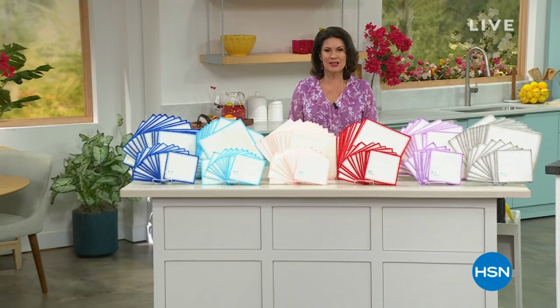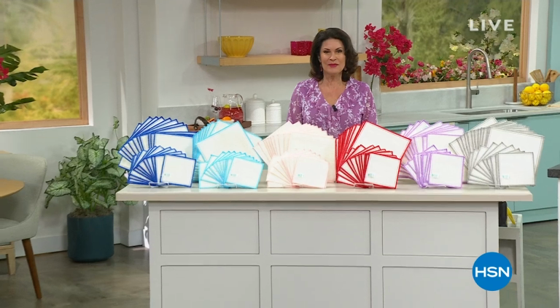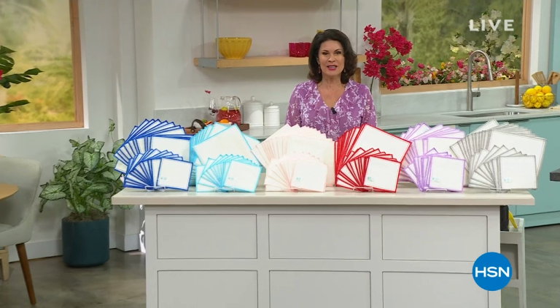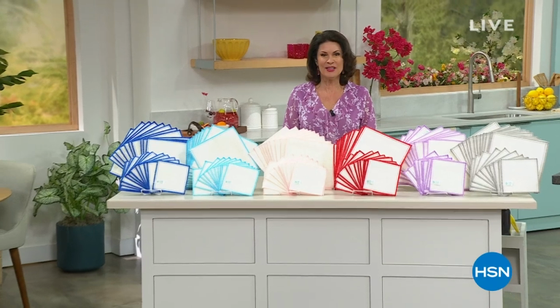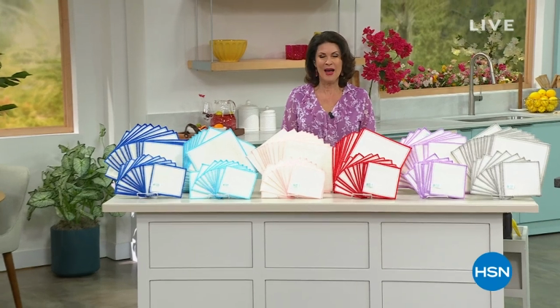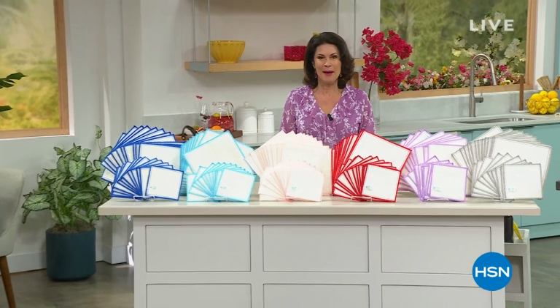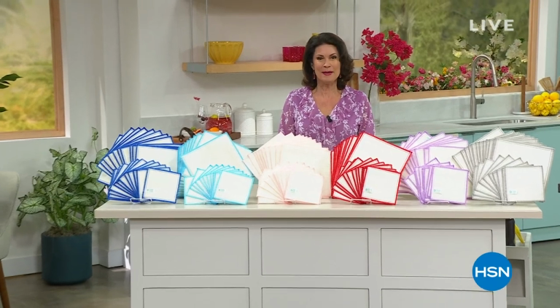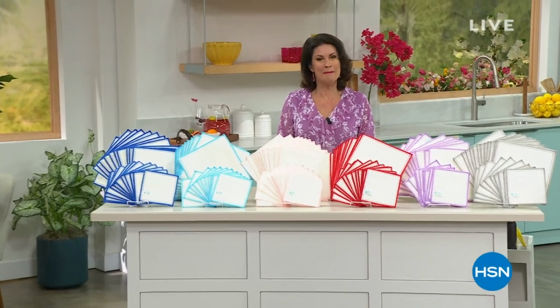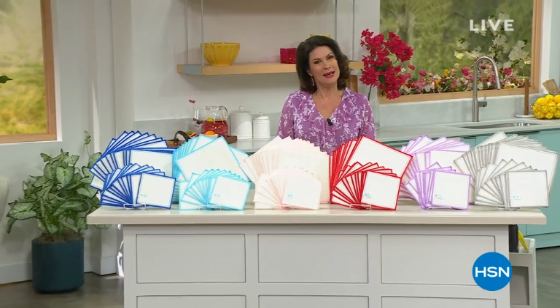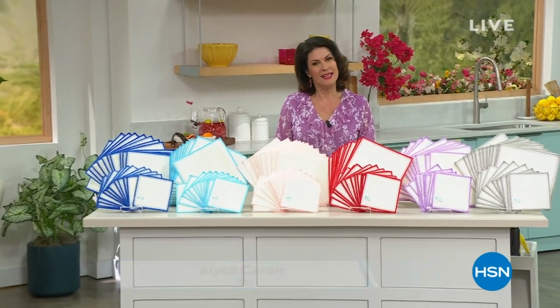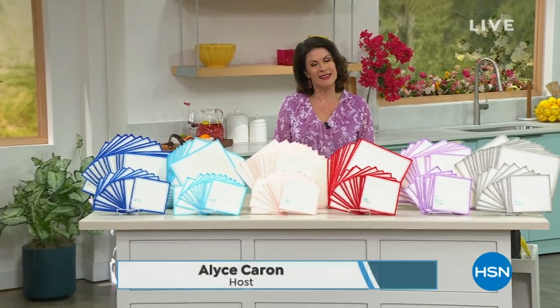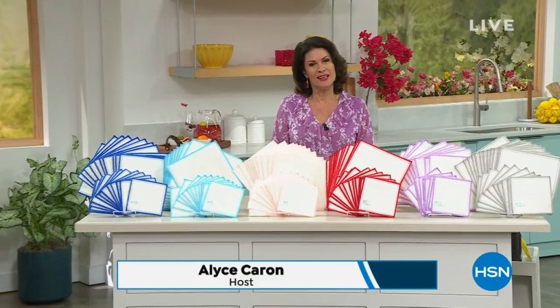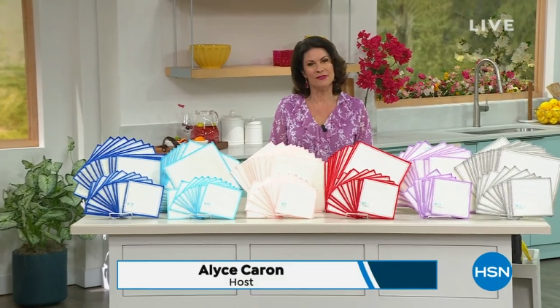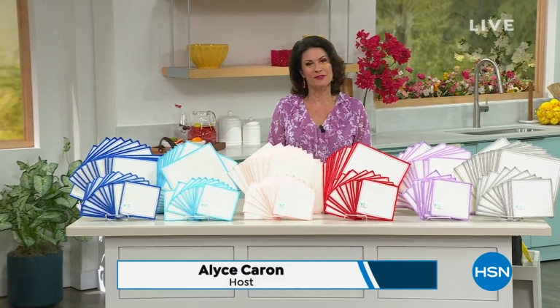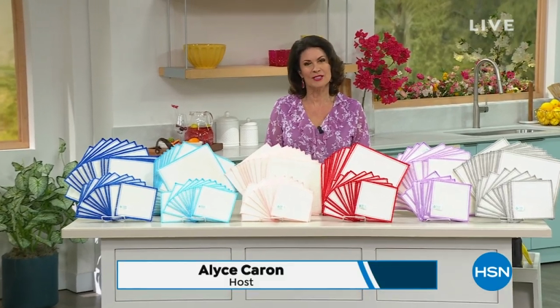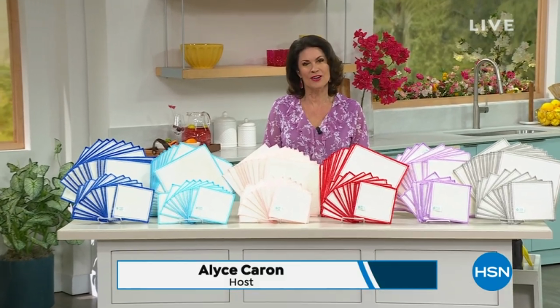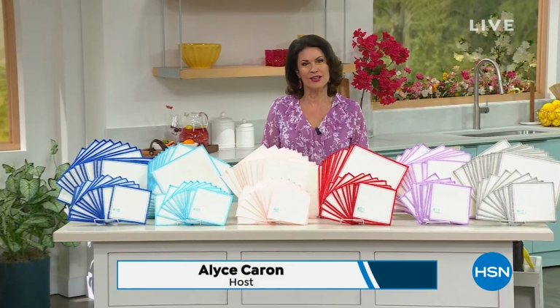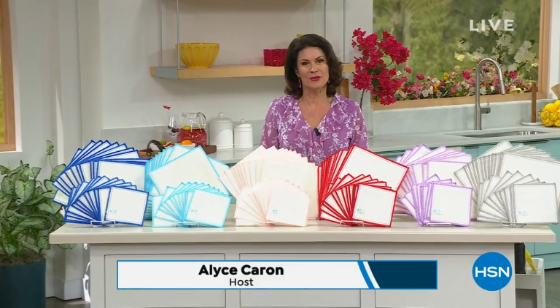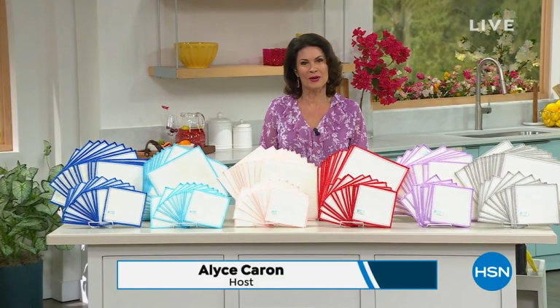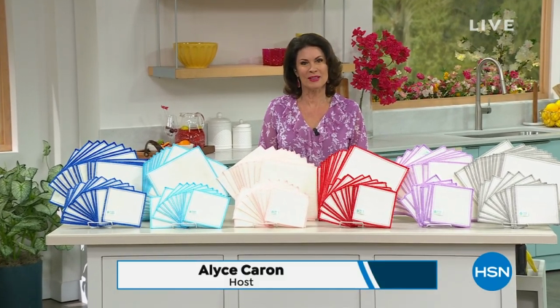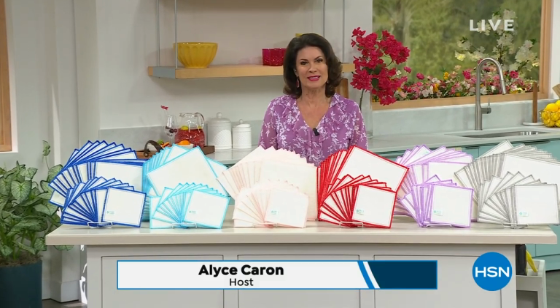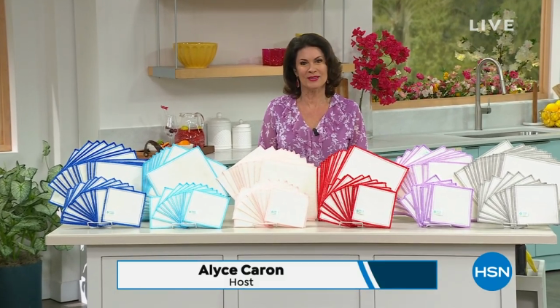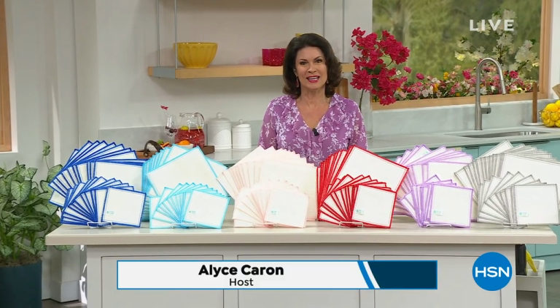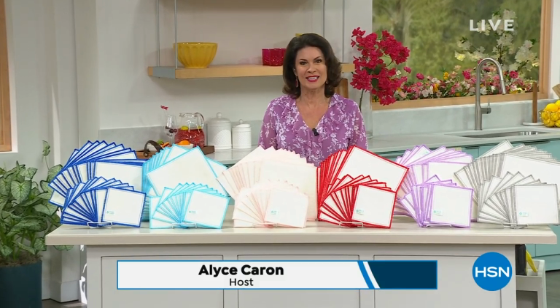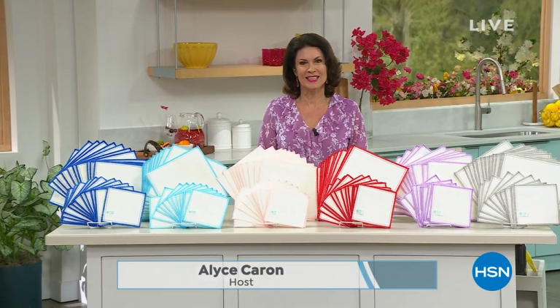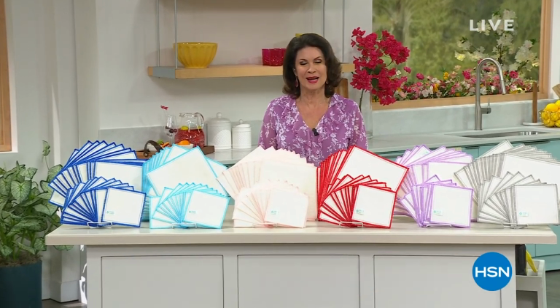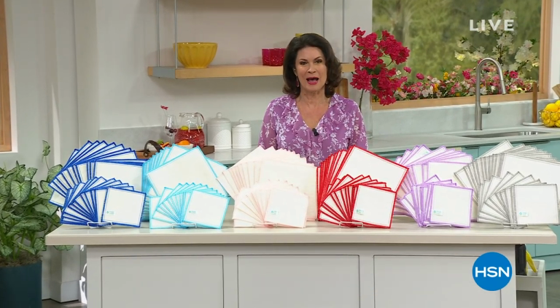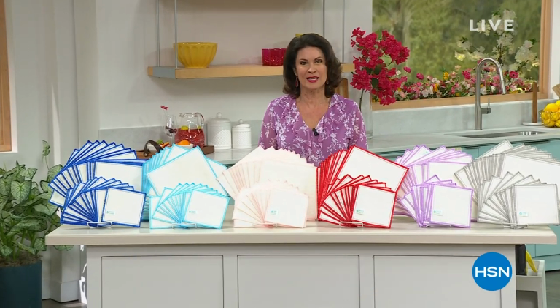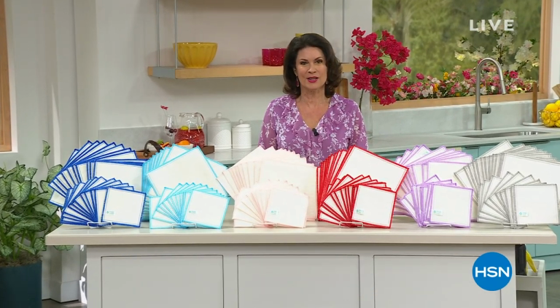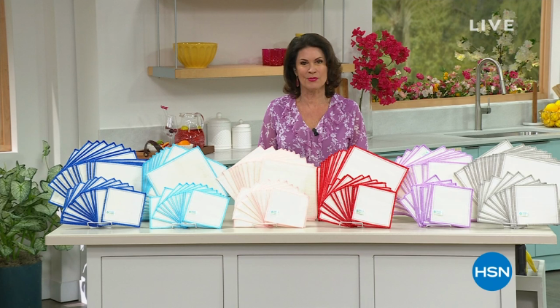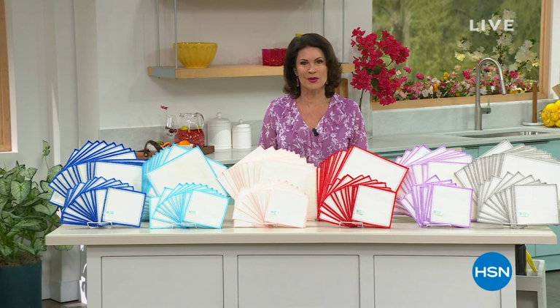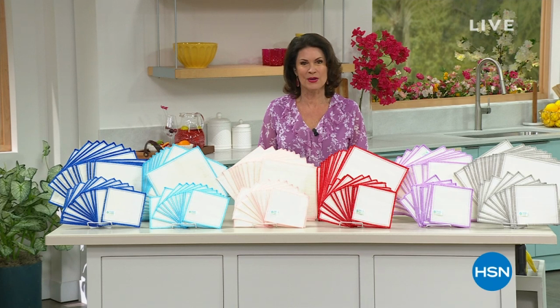Good morning. Happy Monday. Thank you for starting your week with us here at HSN. I'm Alice Carone.